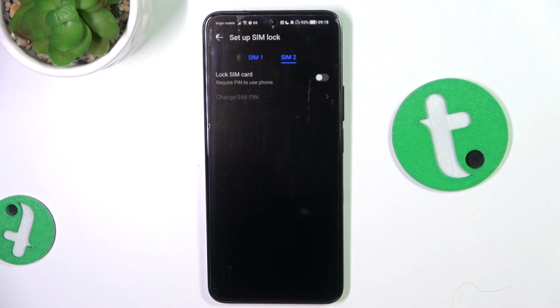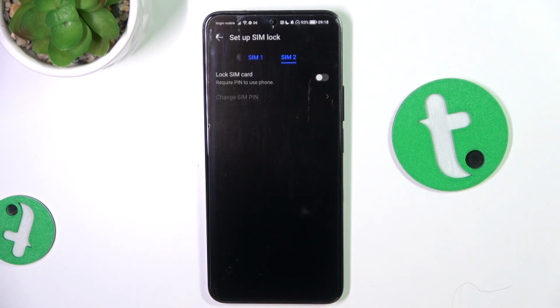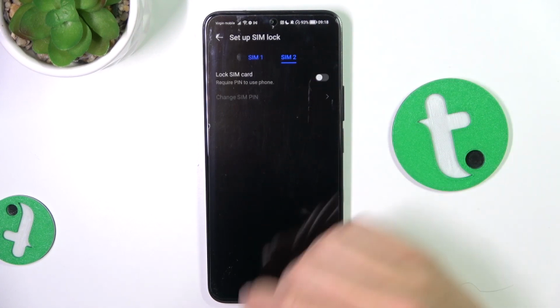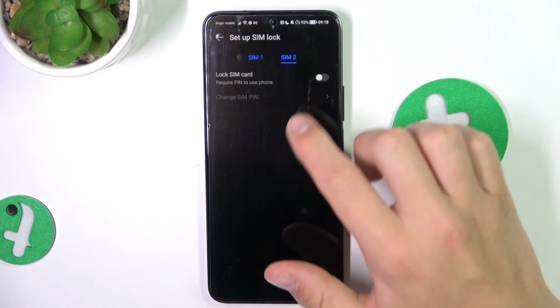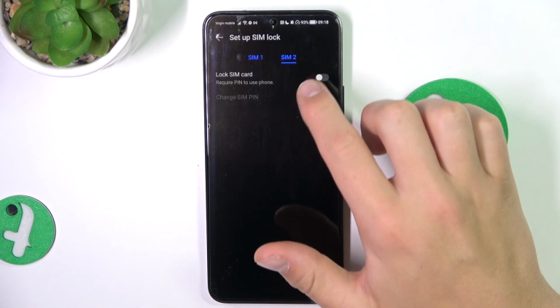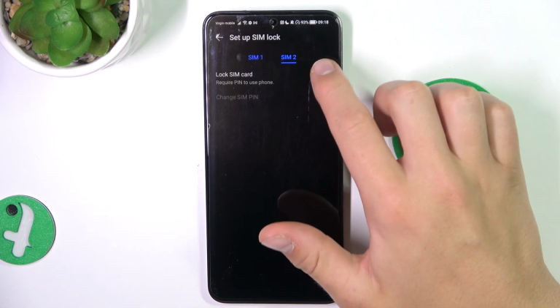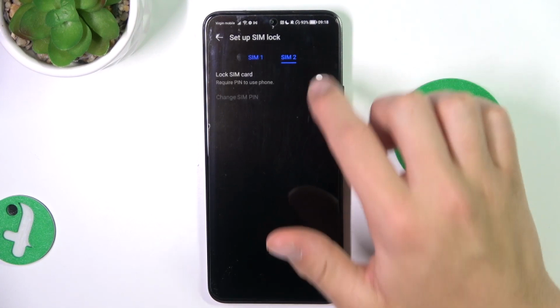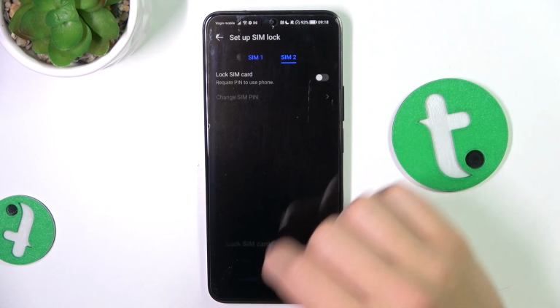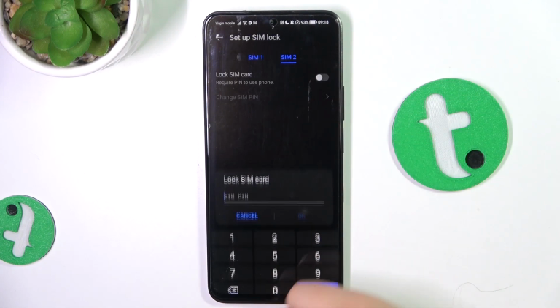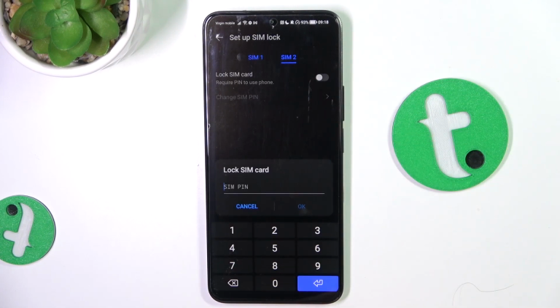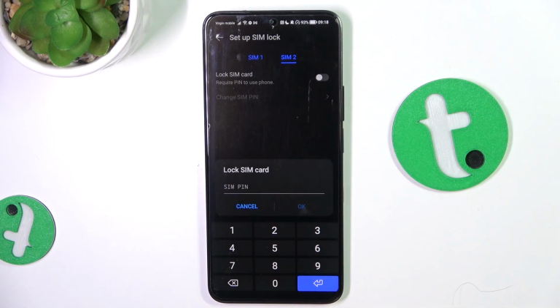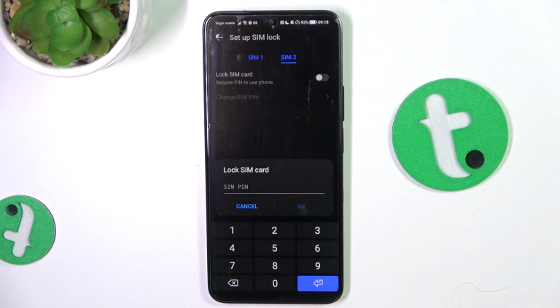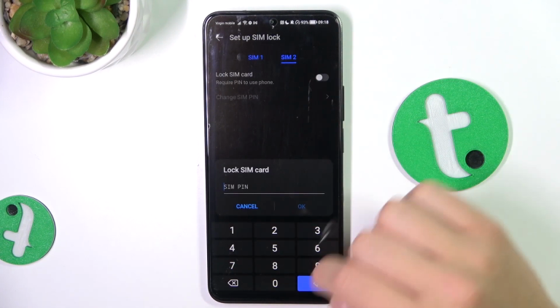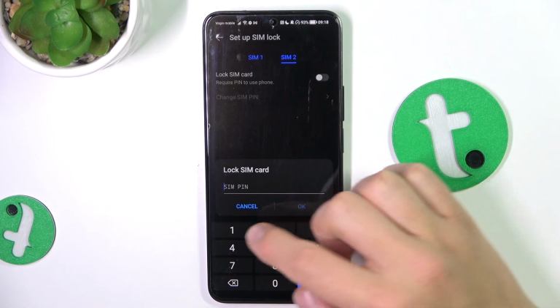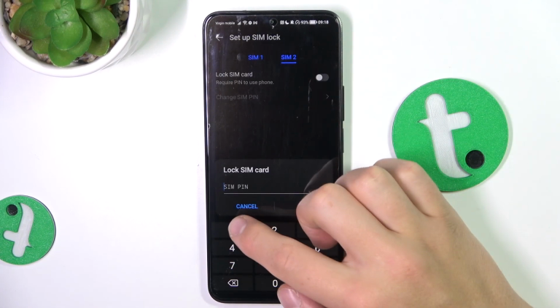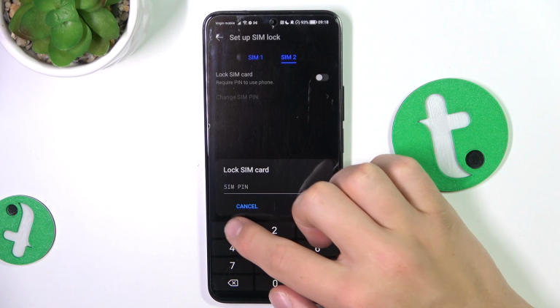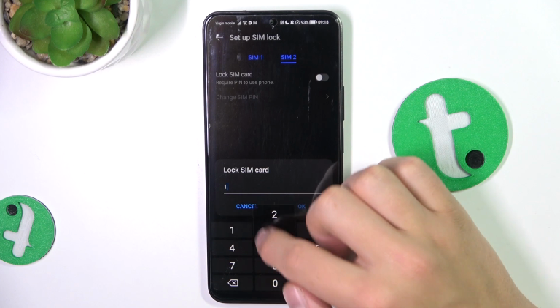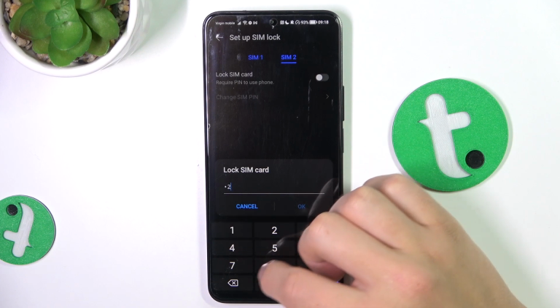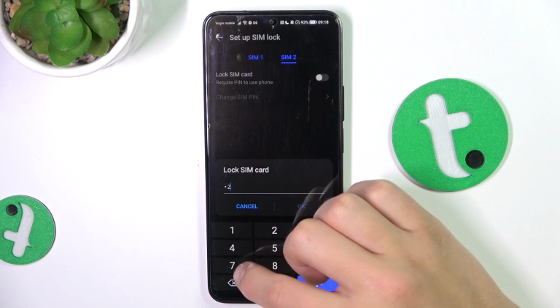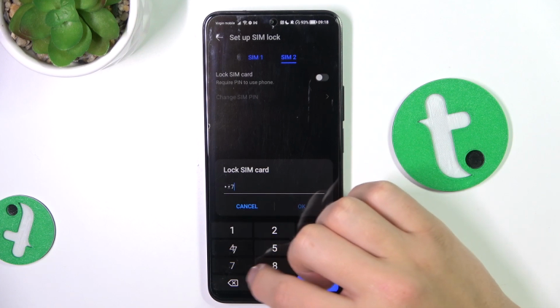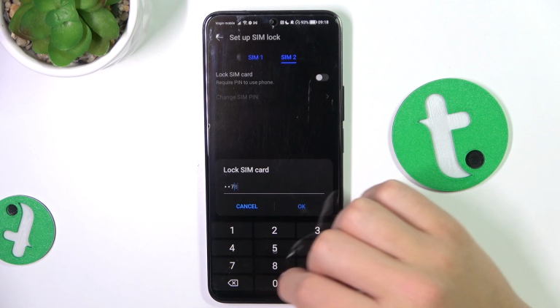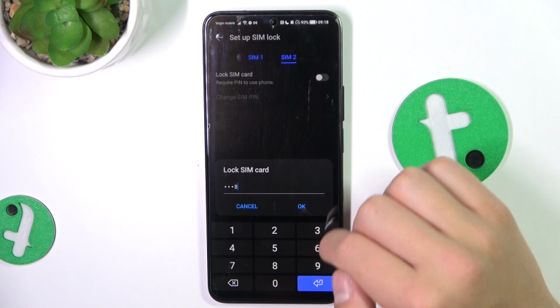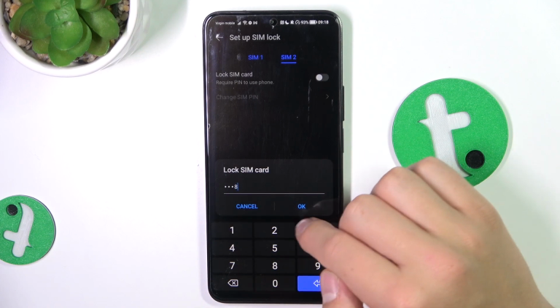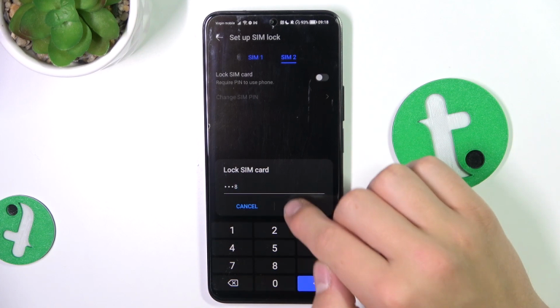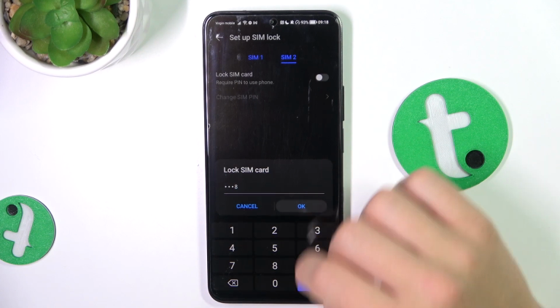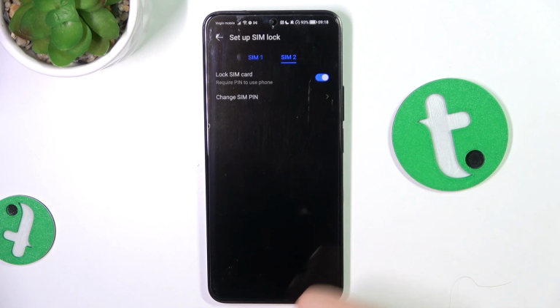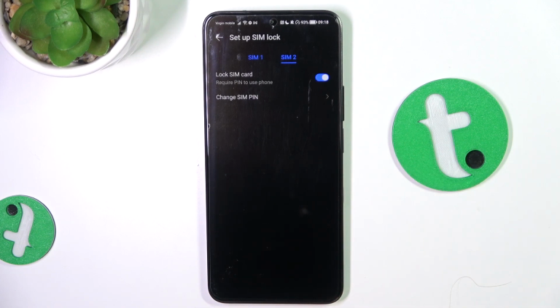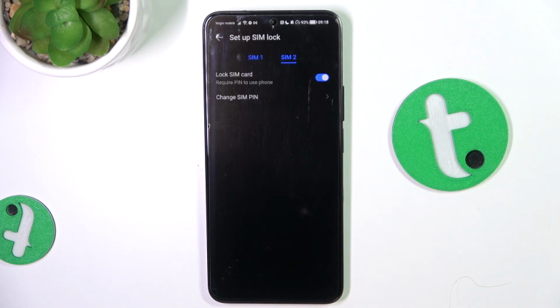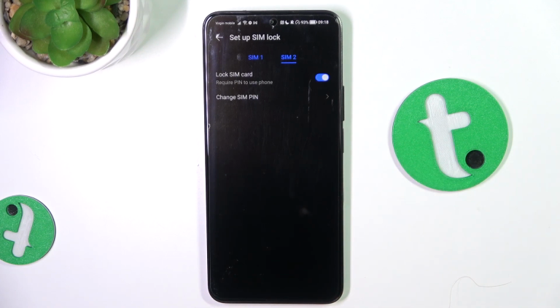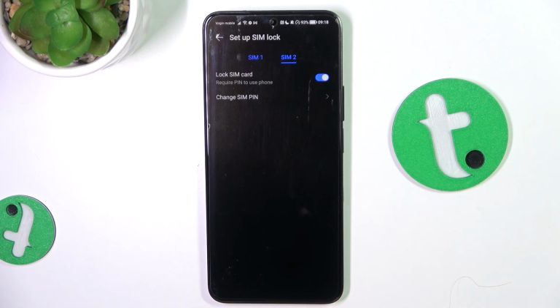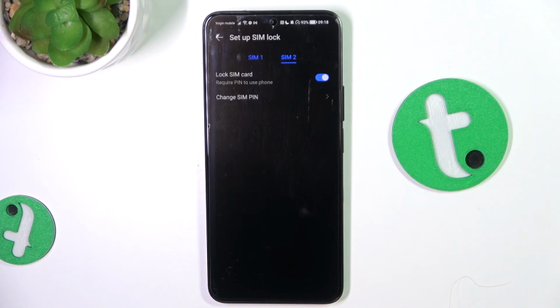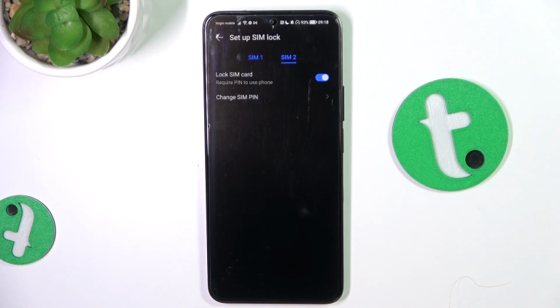Turn this option on, type in the SIM PIN for your card and tap on OK. And that's all.